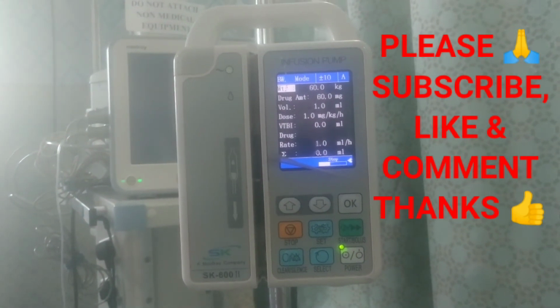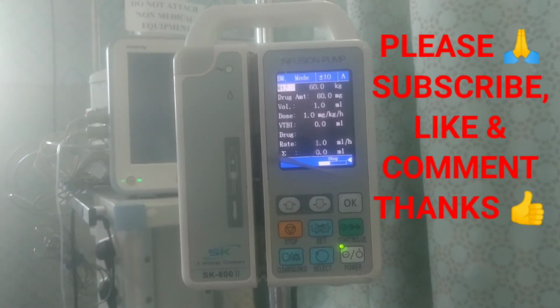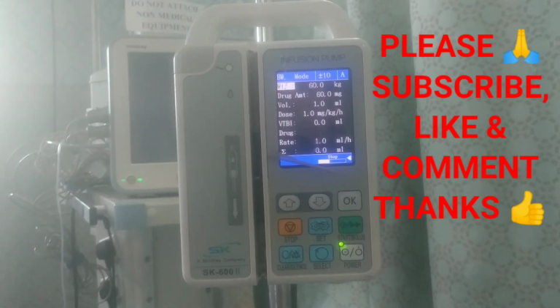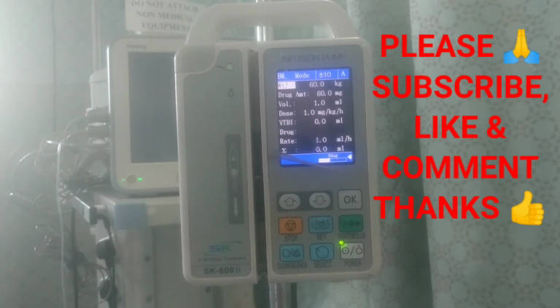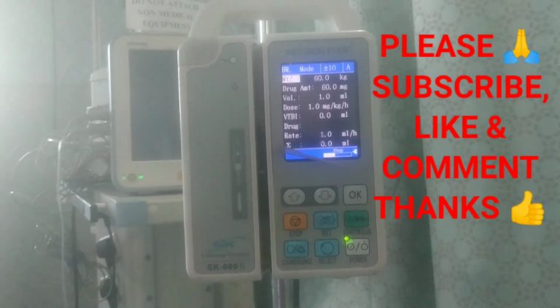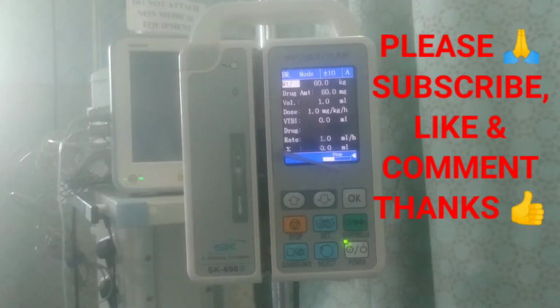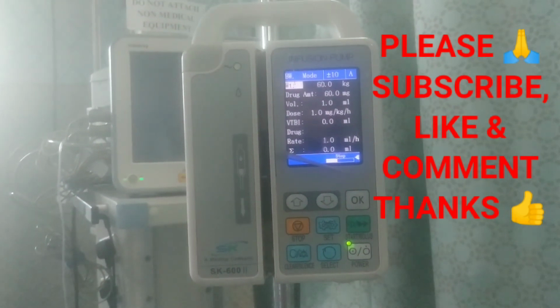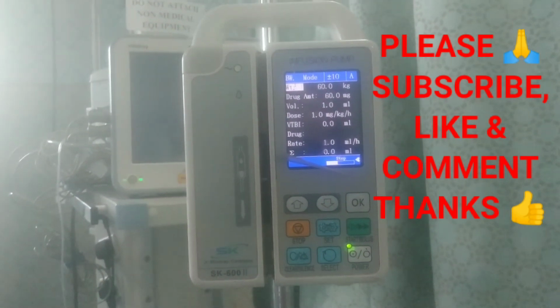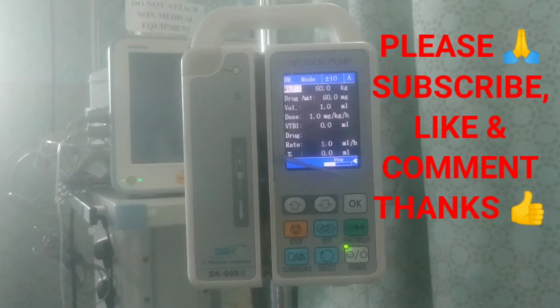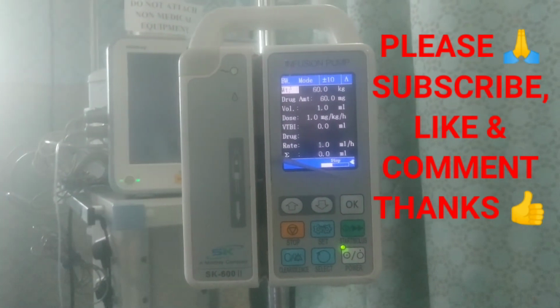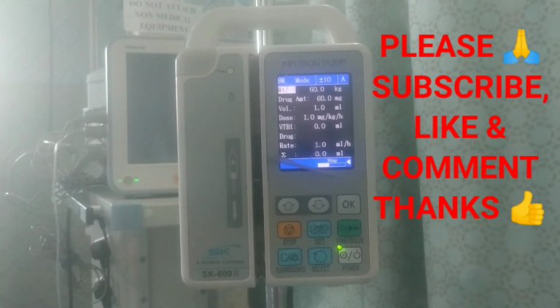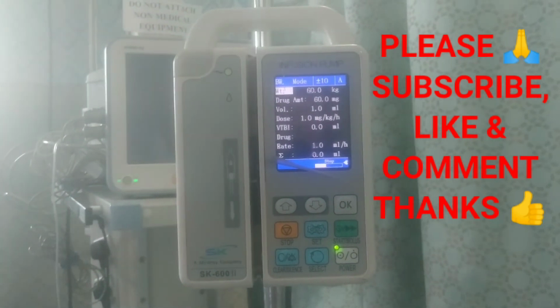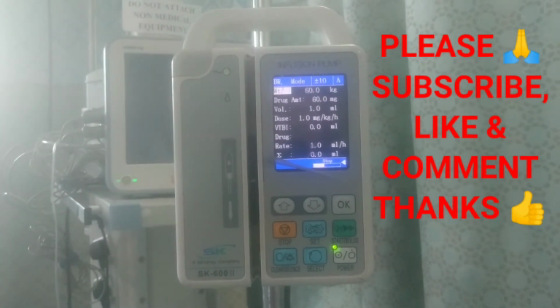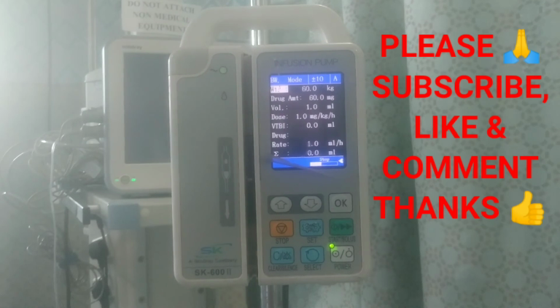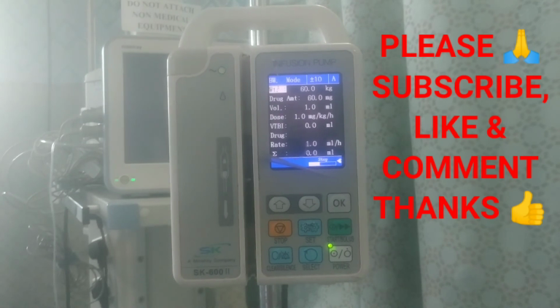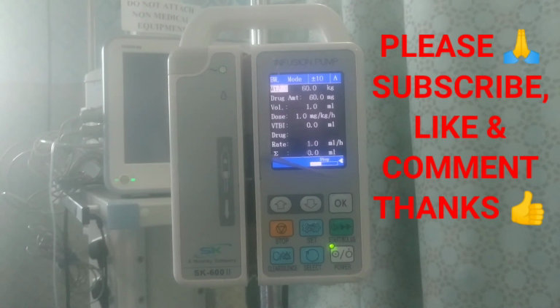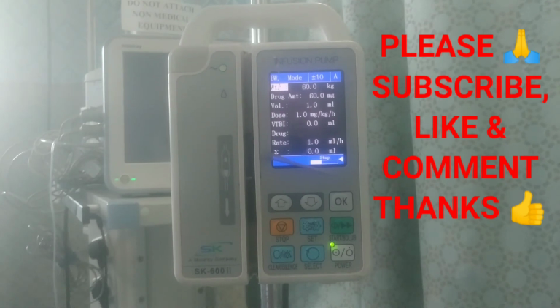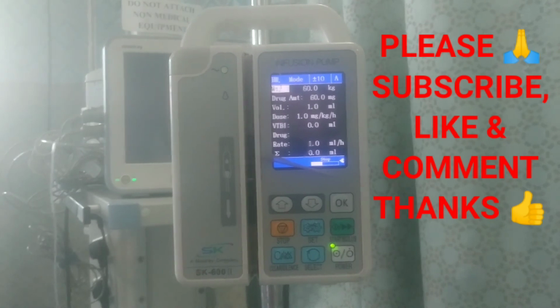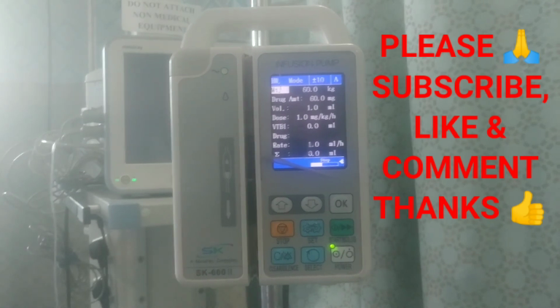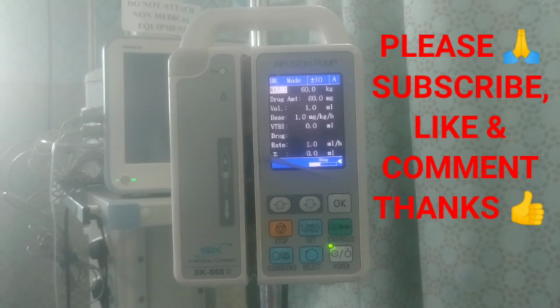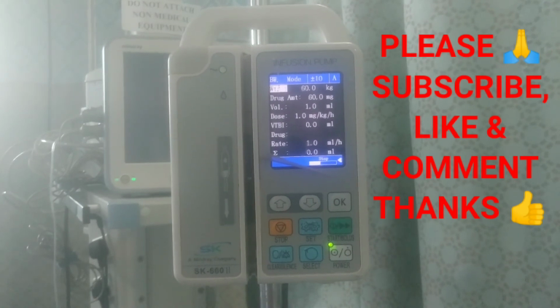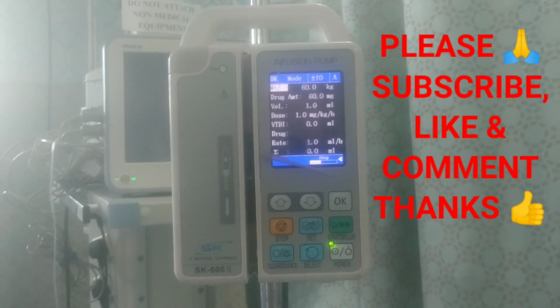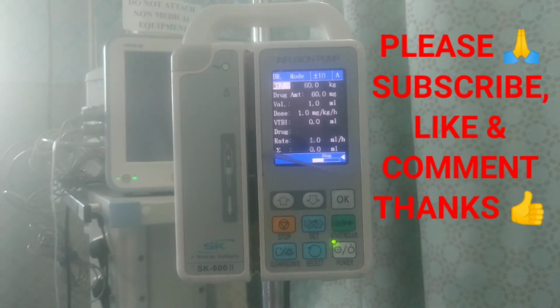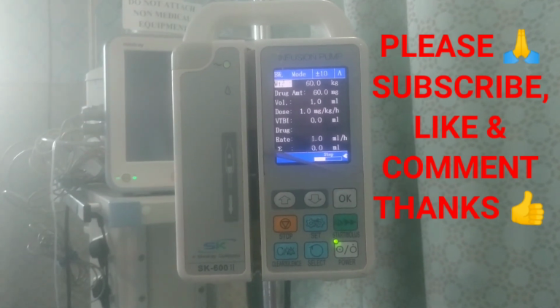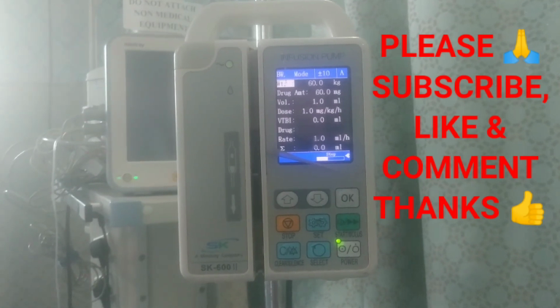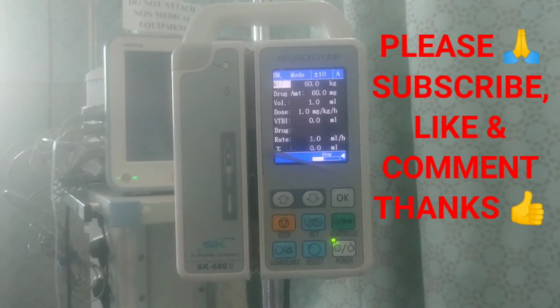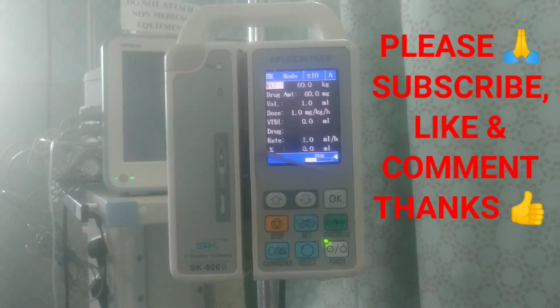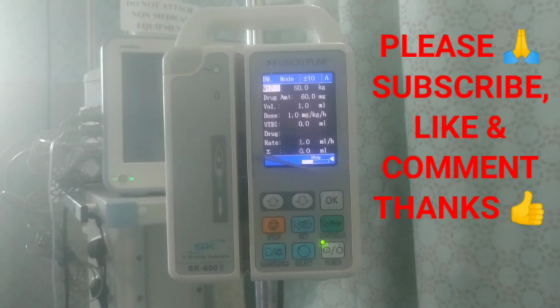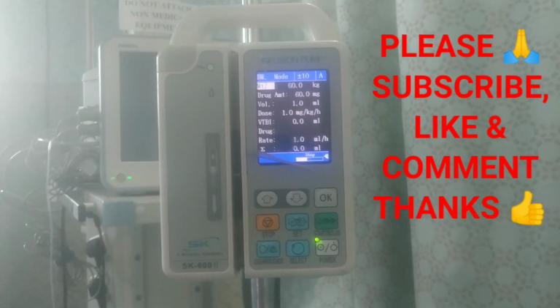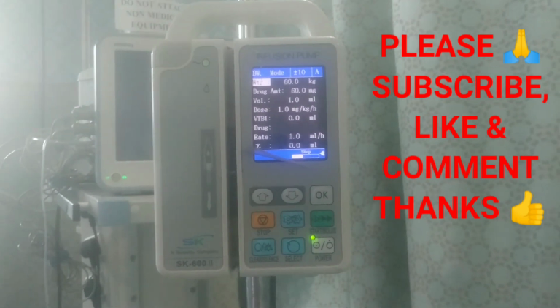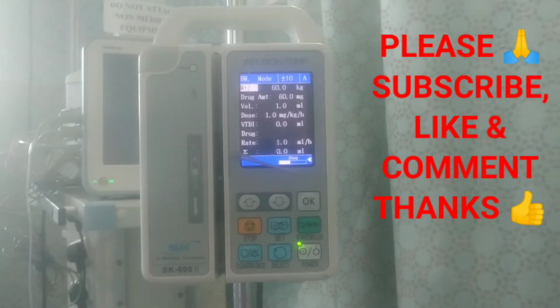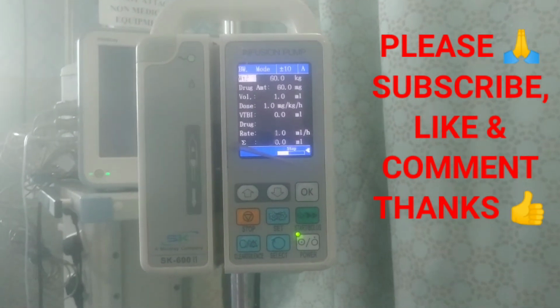Thank you for watching my video. Please subscribe, like, and comment. Thank you.